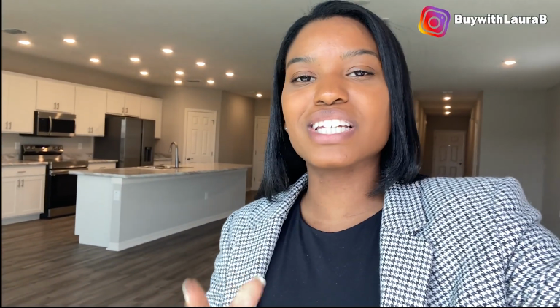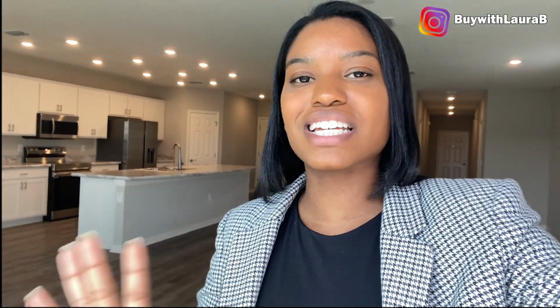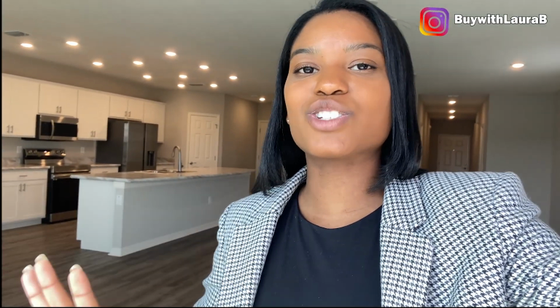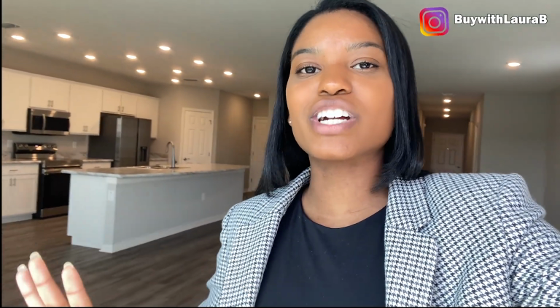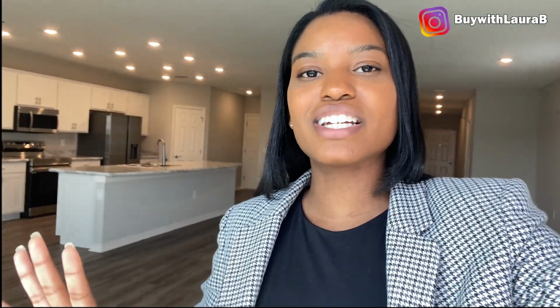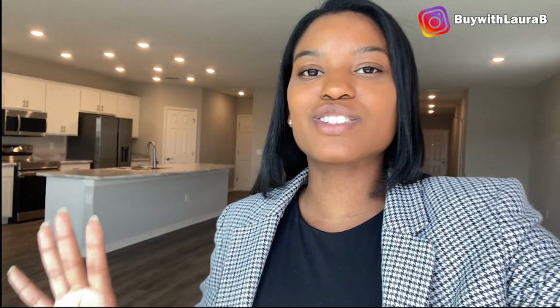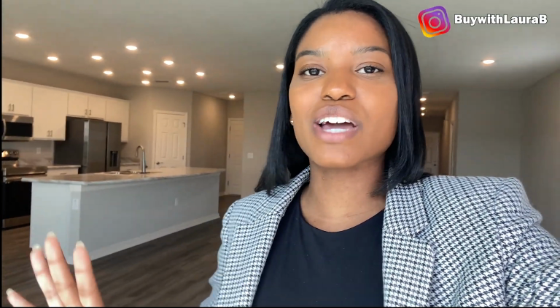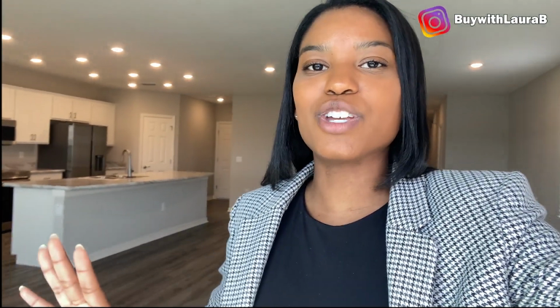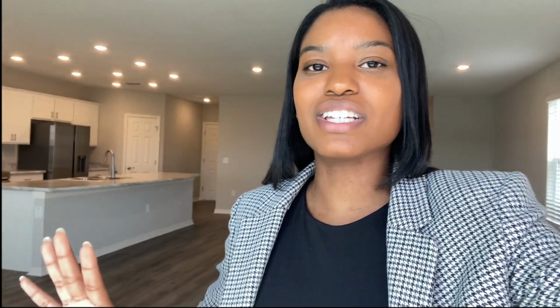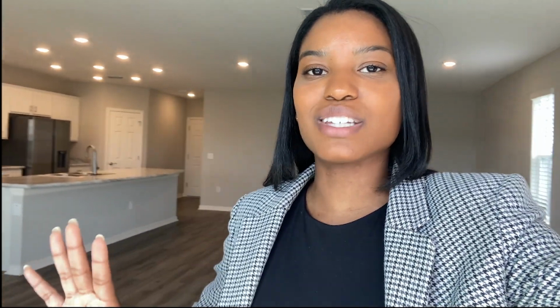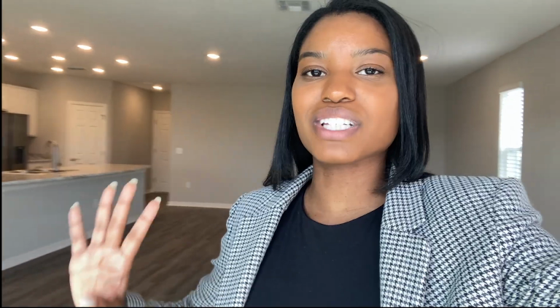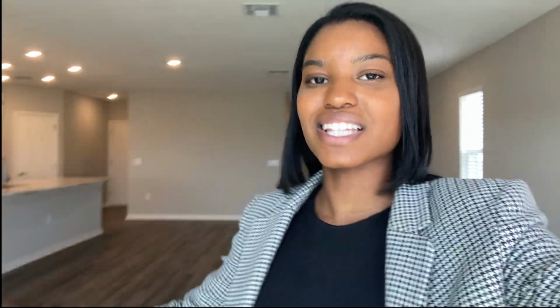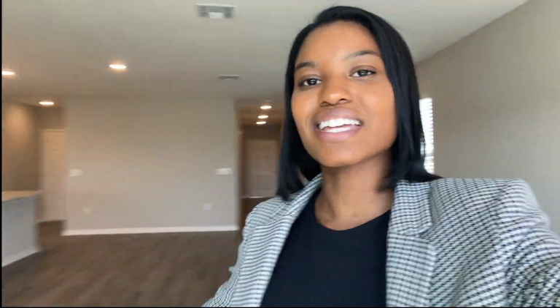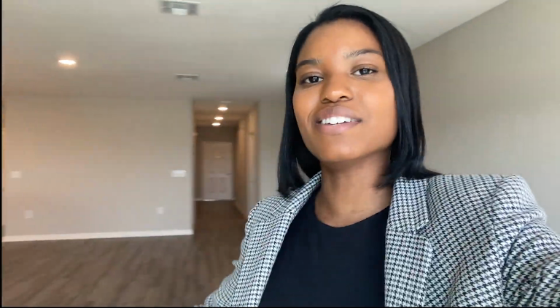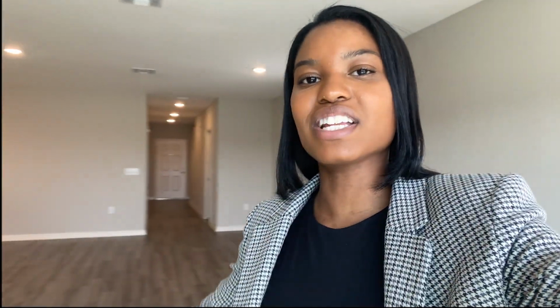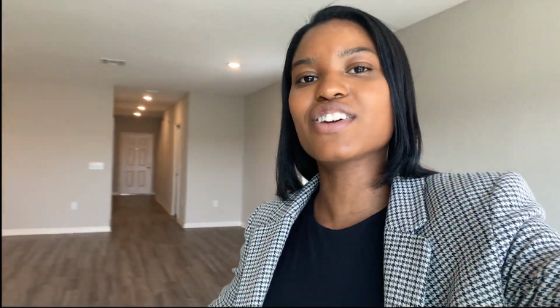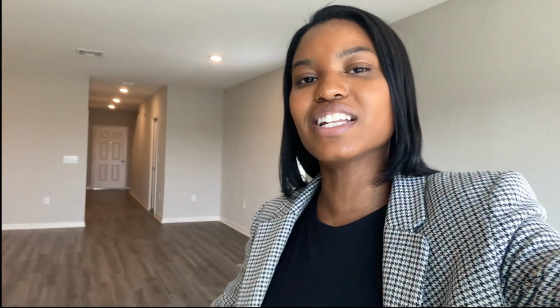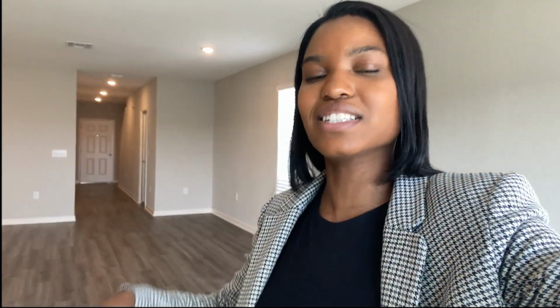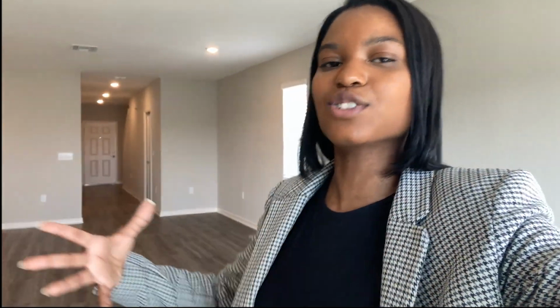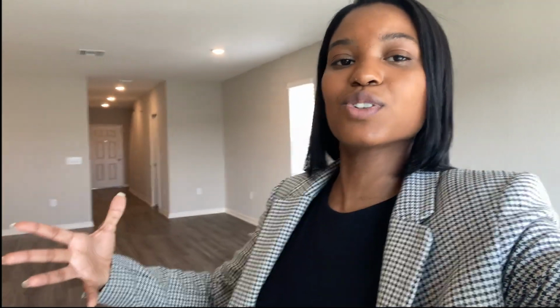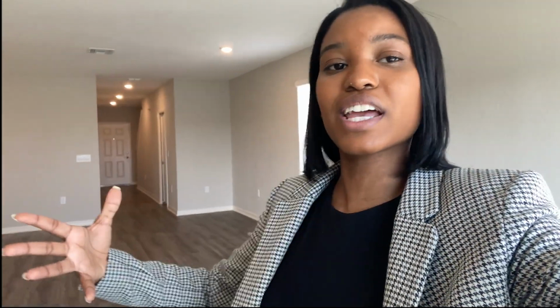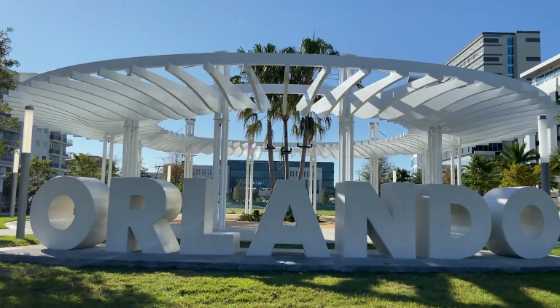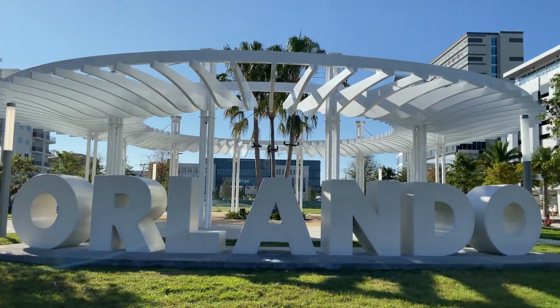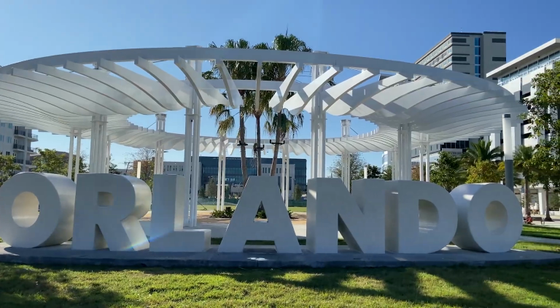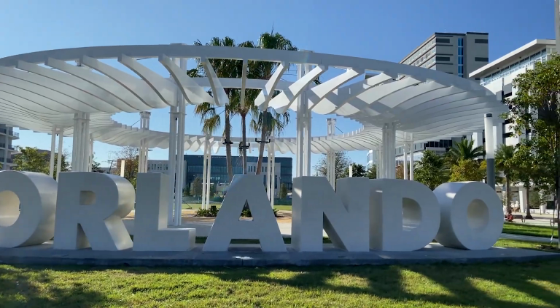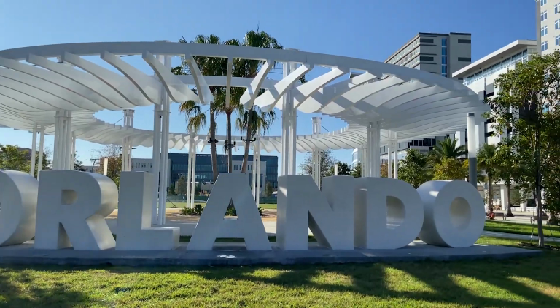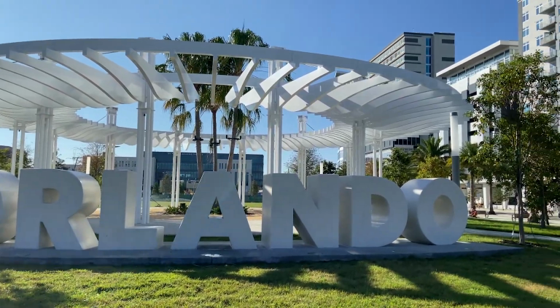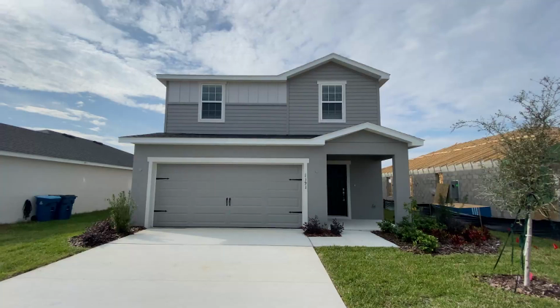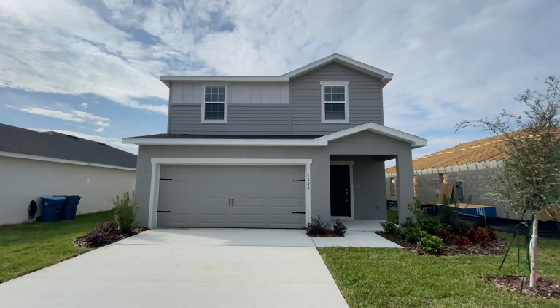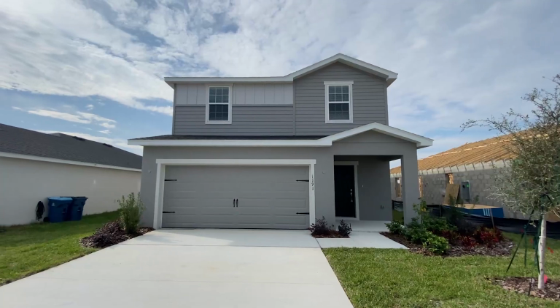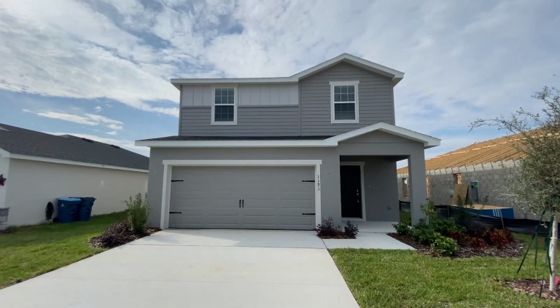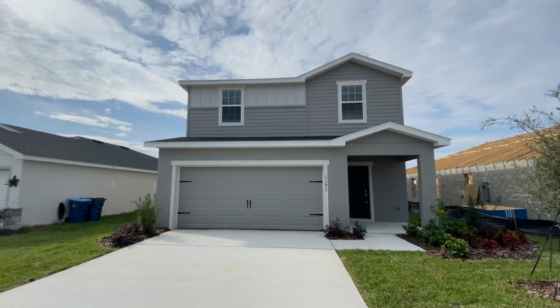Without further ado, let's get started so you can see what it's like living here in the Central Florida area in a beautiful home like this.